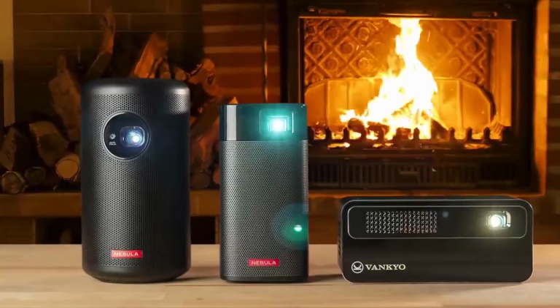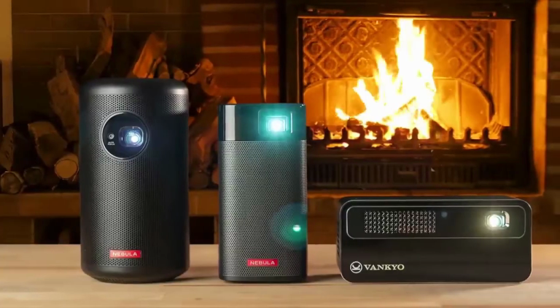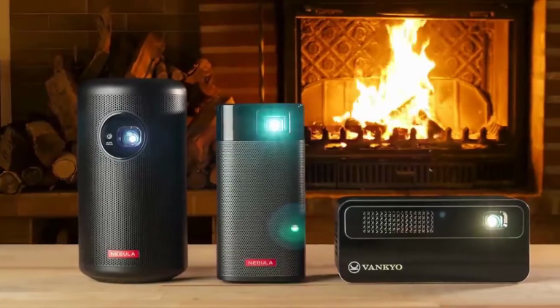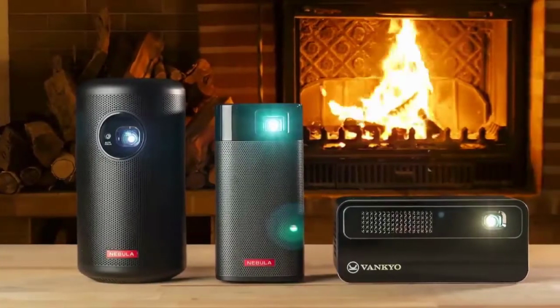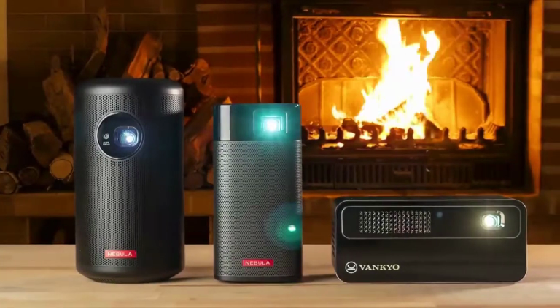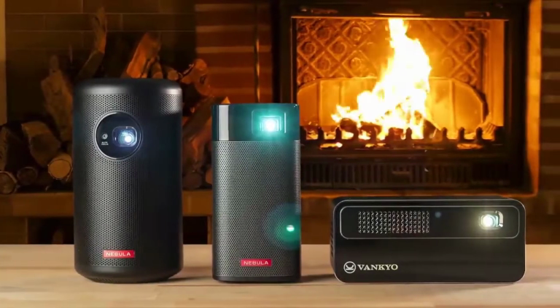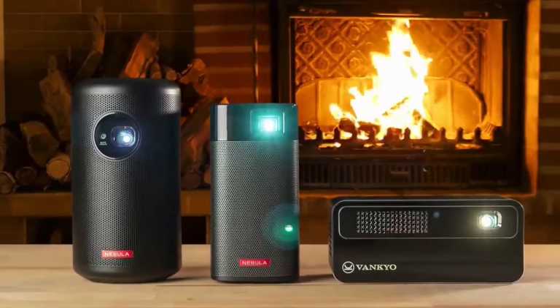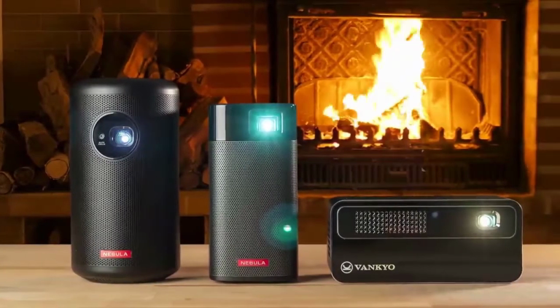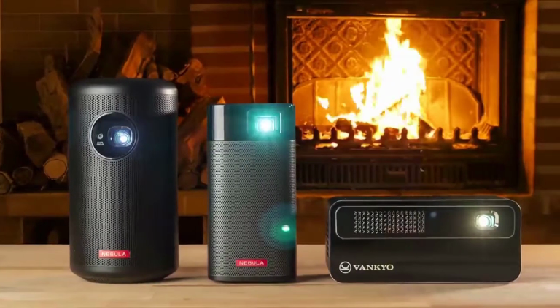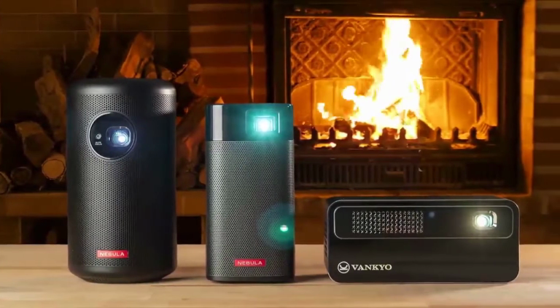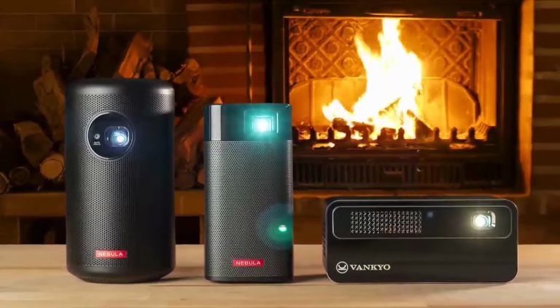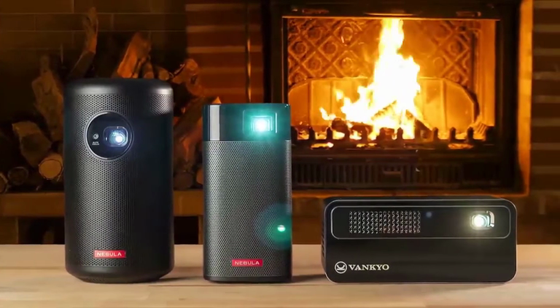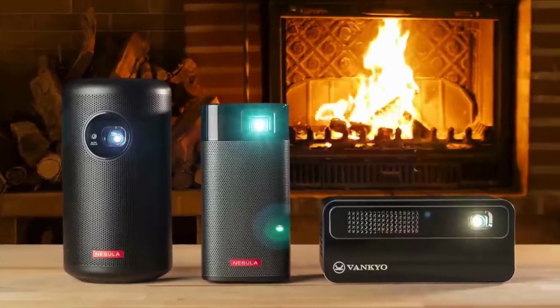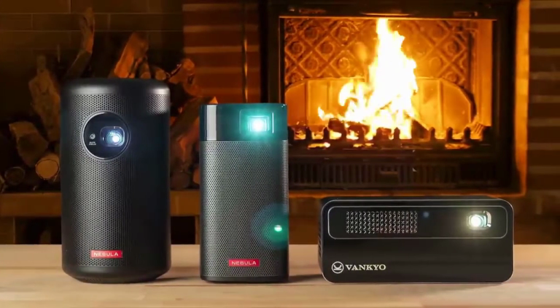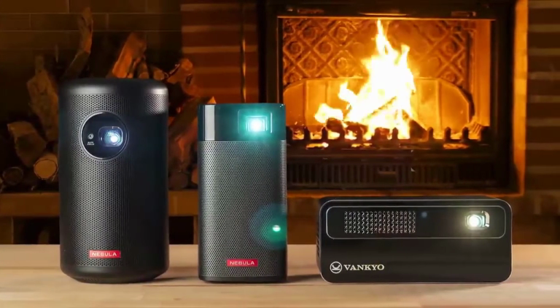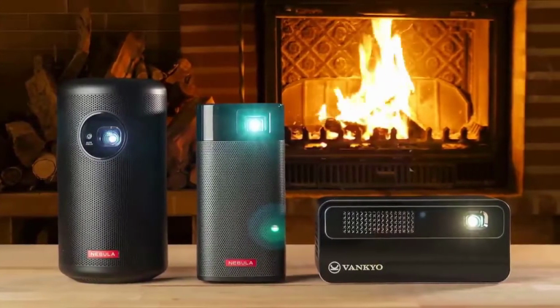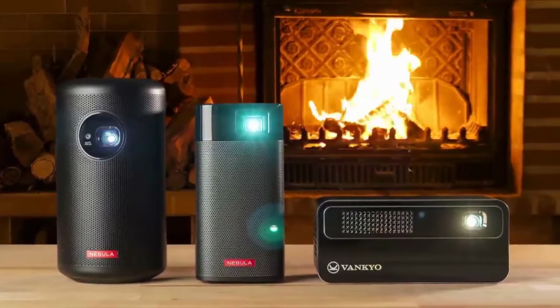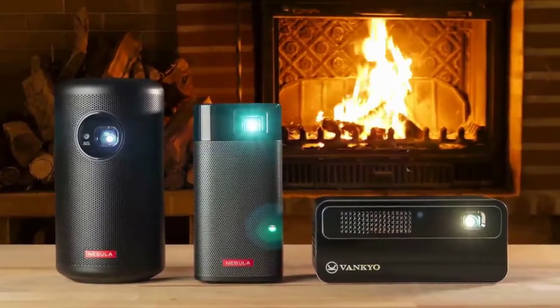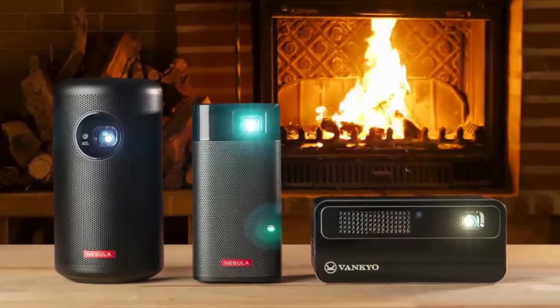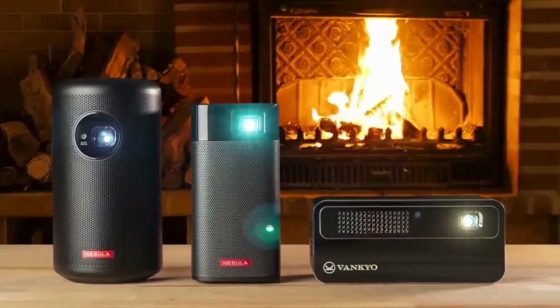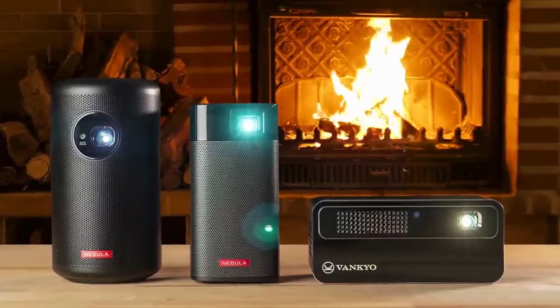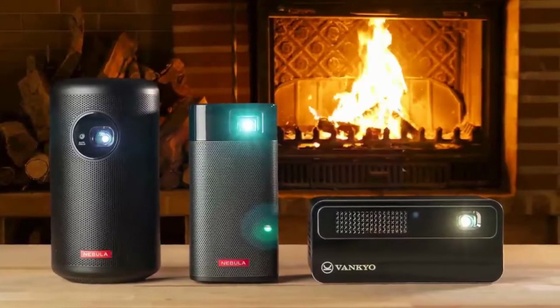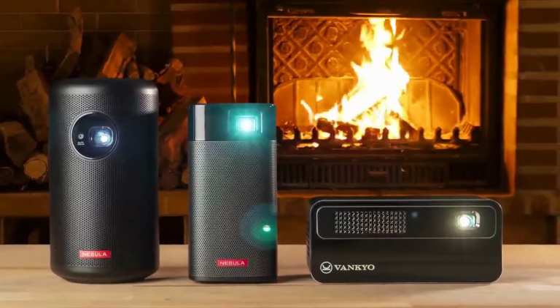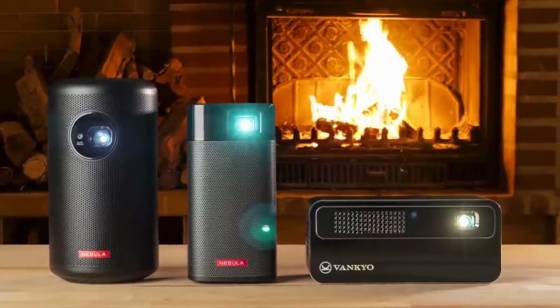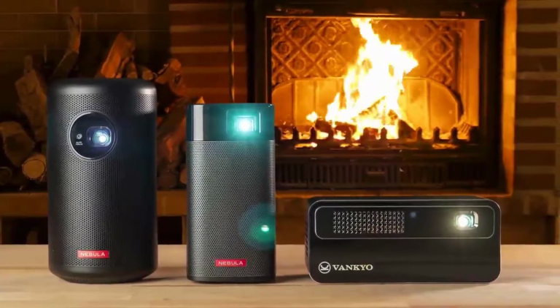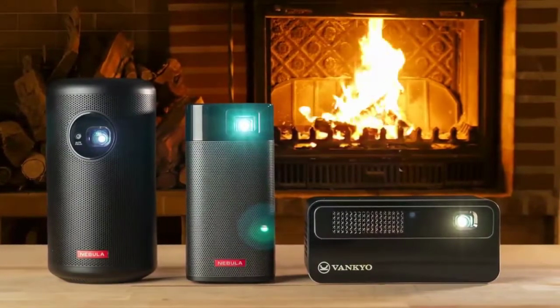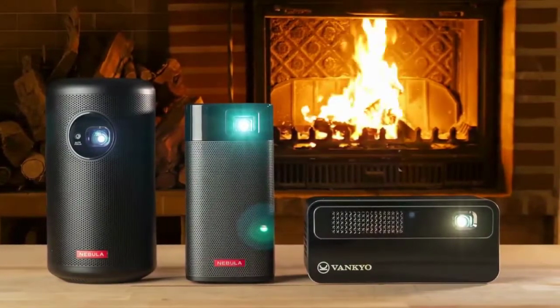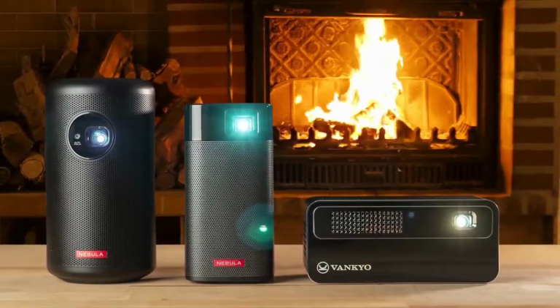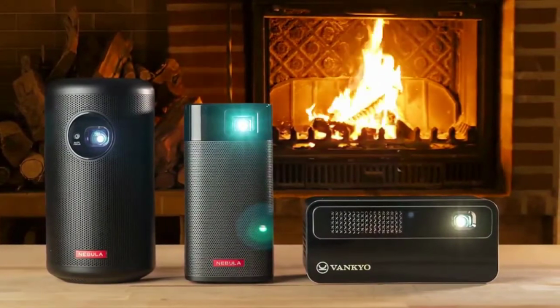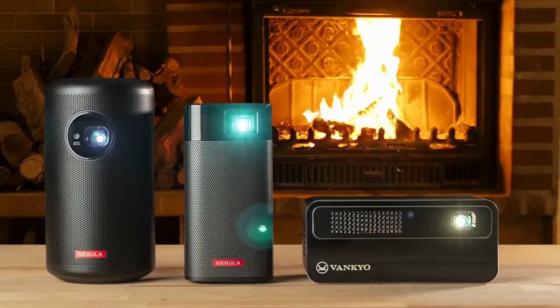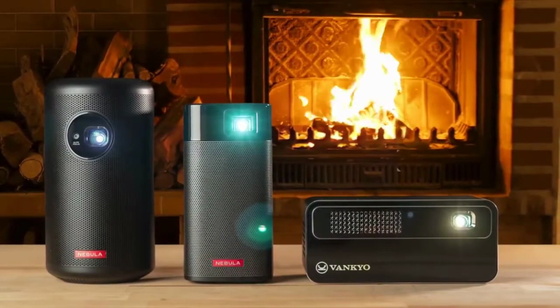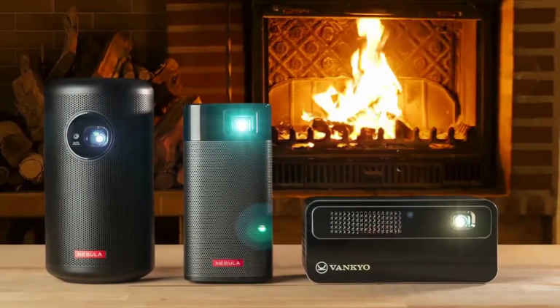Overall, the Nebula Apollo is an extremely impressive little projector. It packs a ton of features into a small, well-designed package.